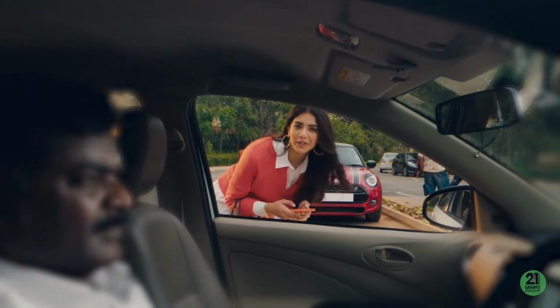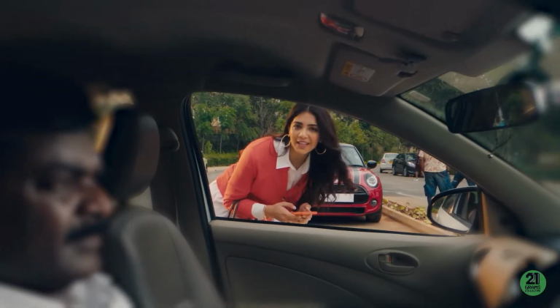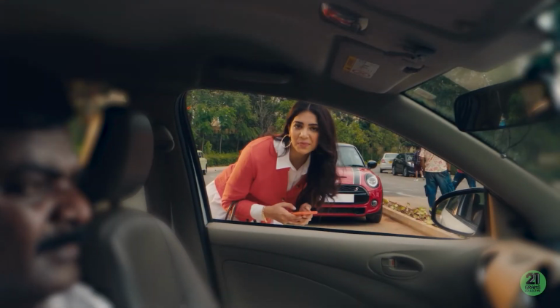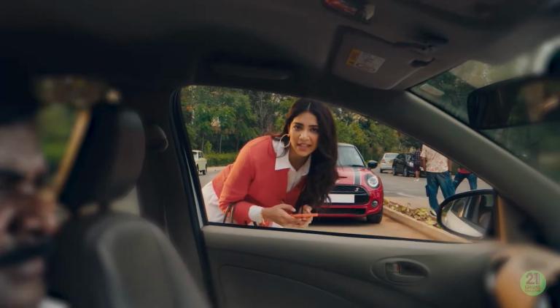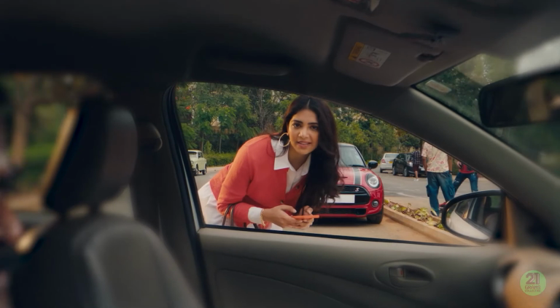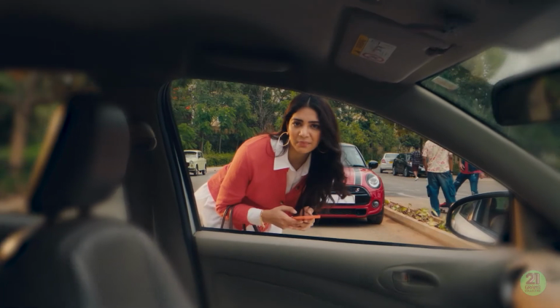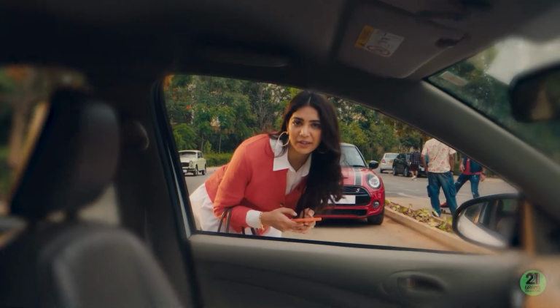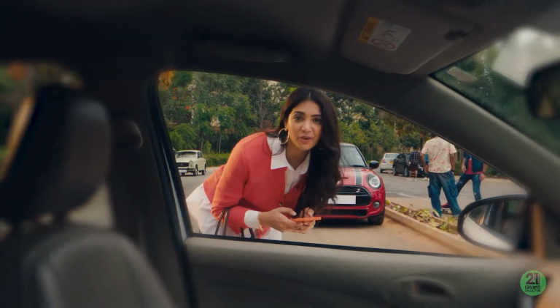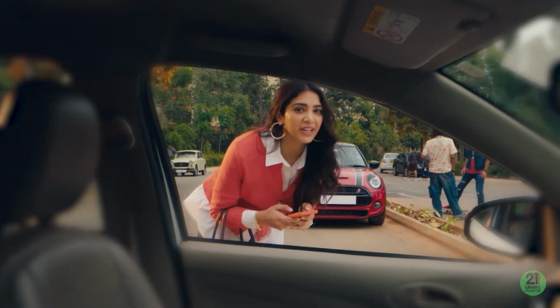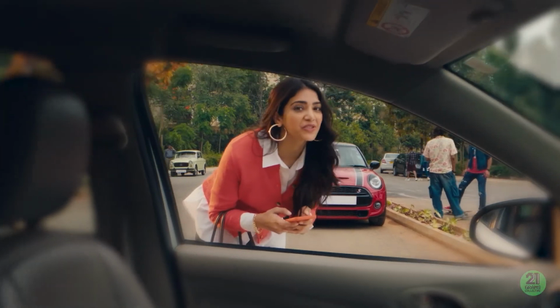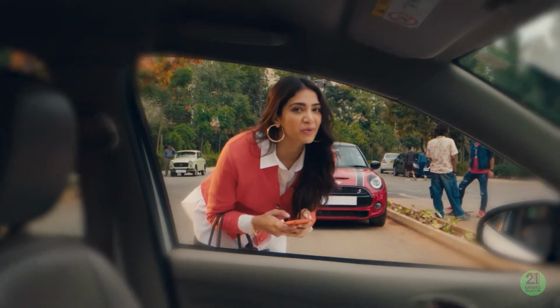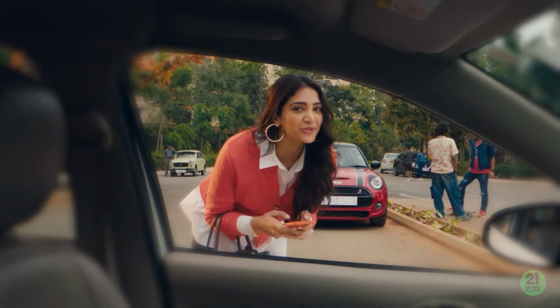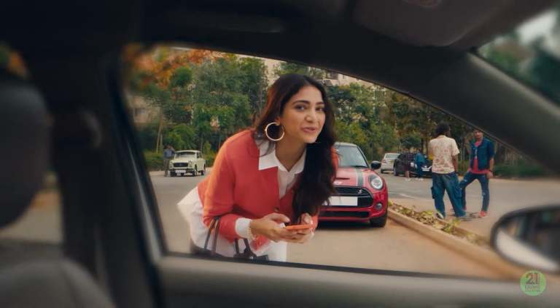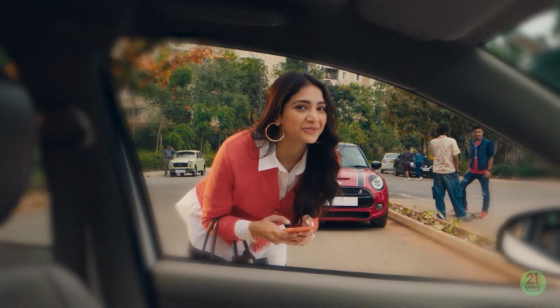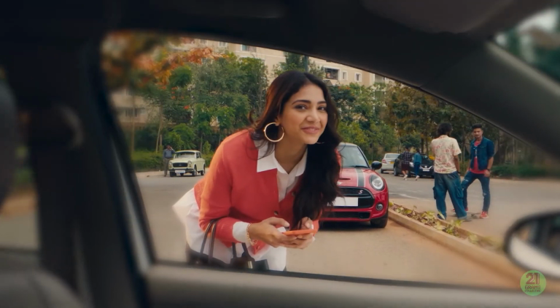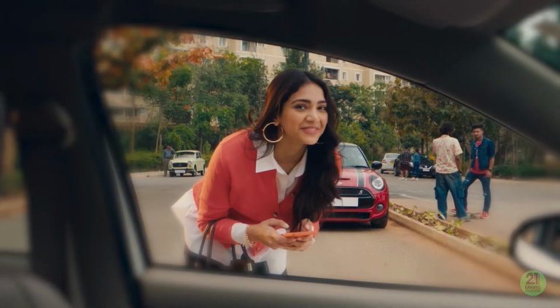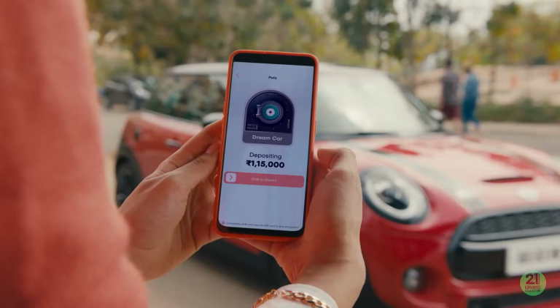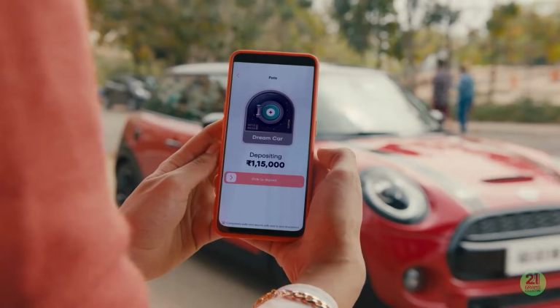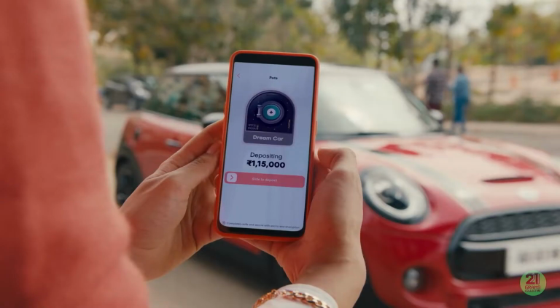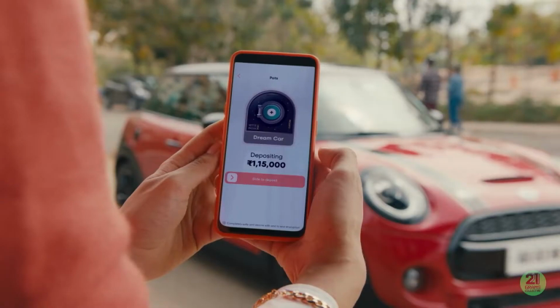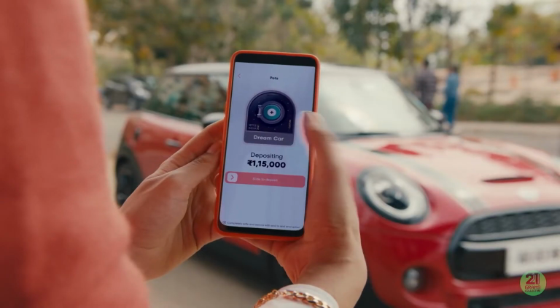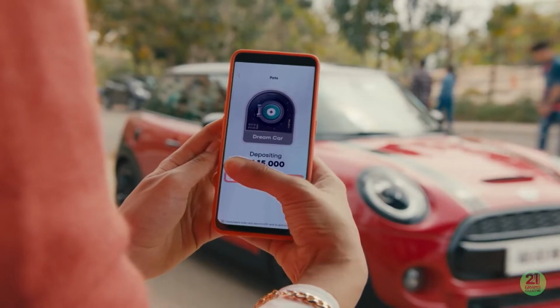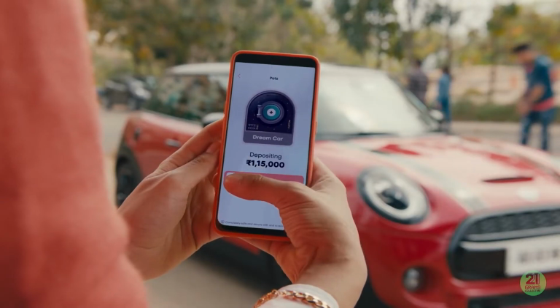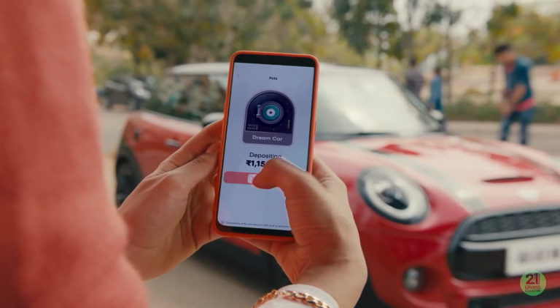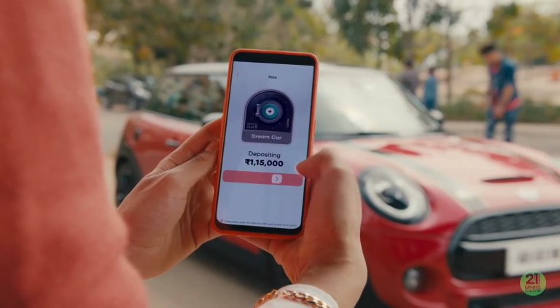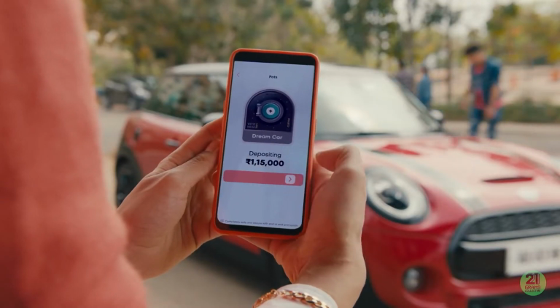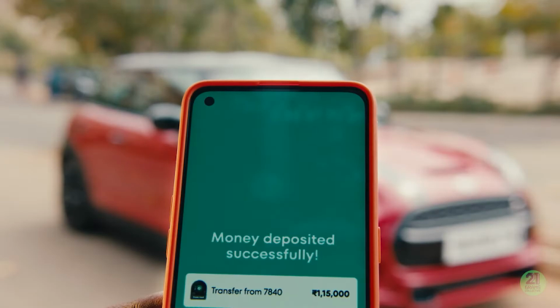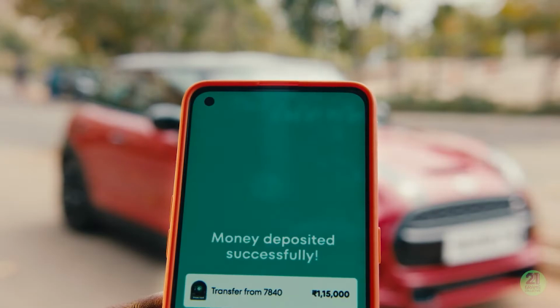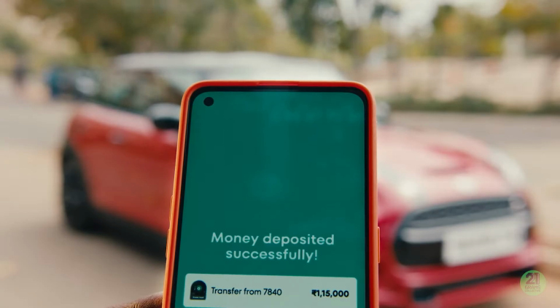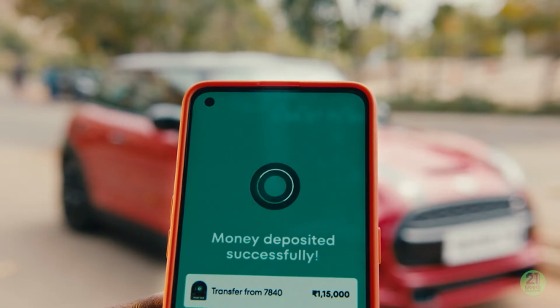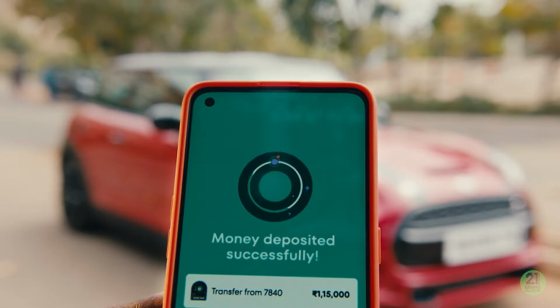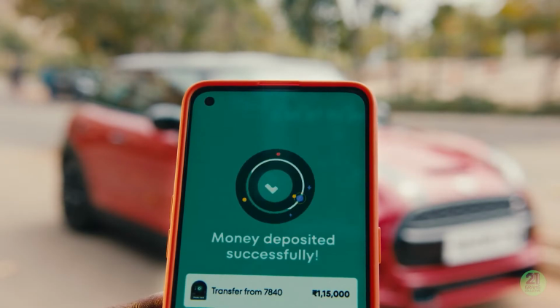Jupiter lets me set aside money for what I dream of too, so I can plan and save for my goals with pods.